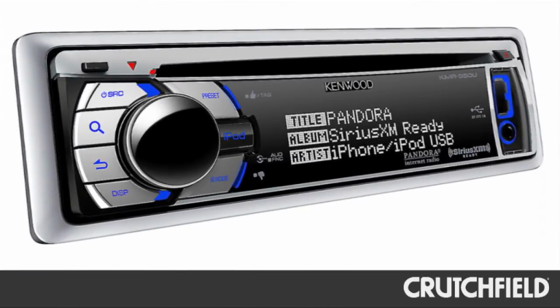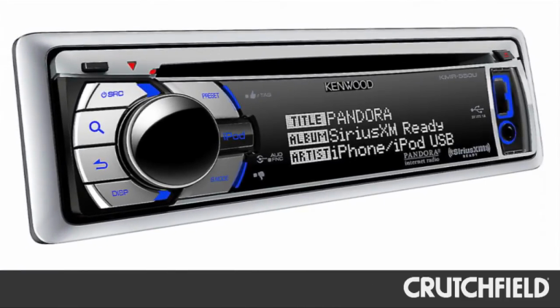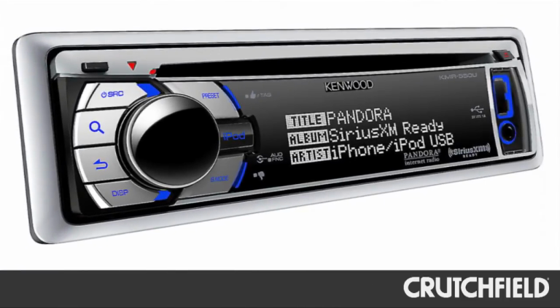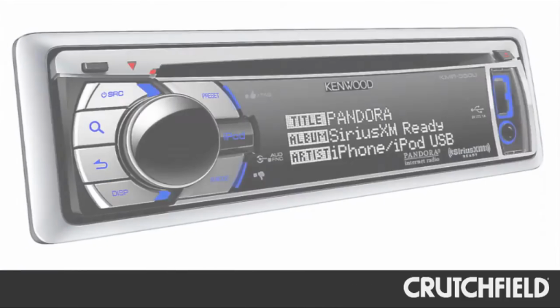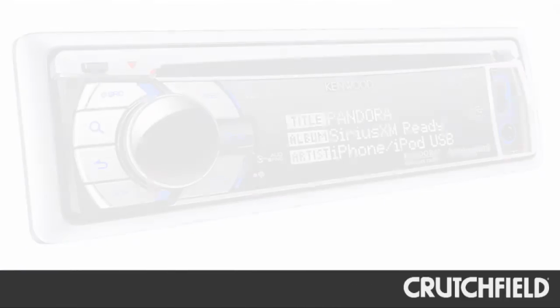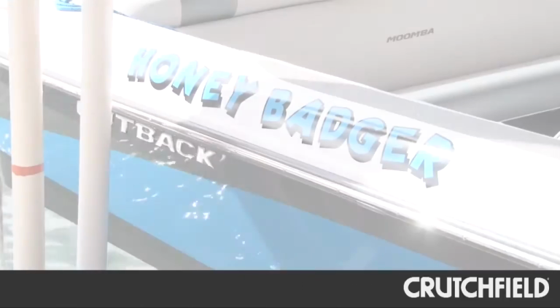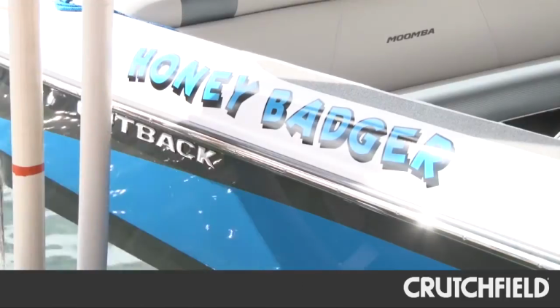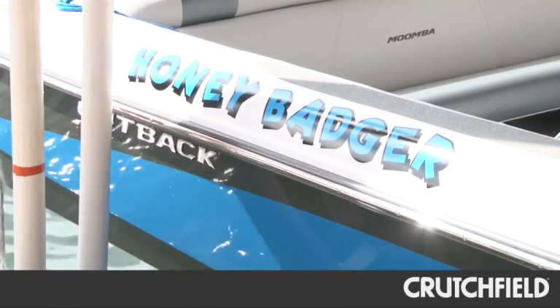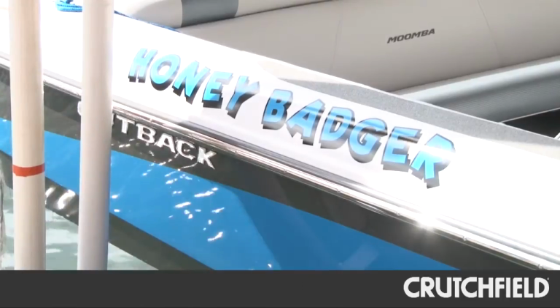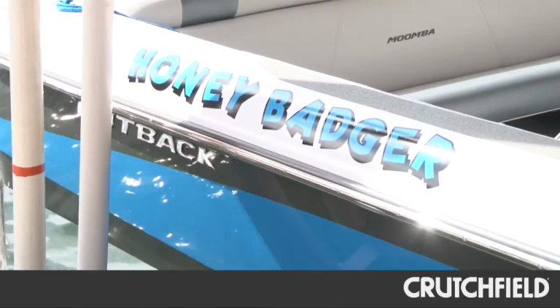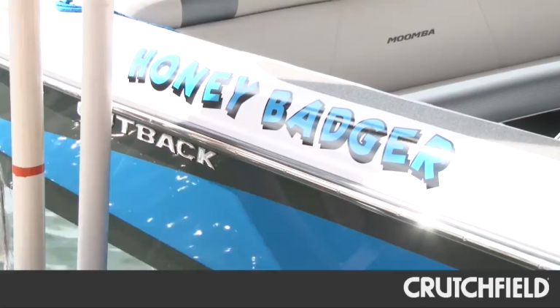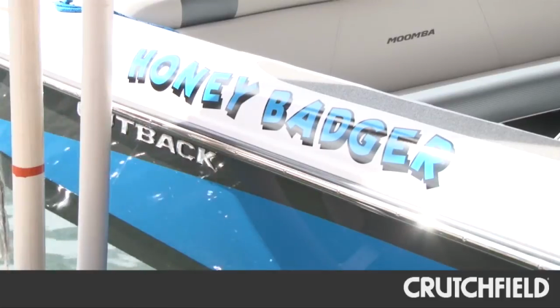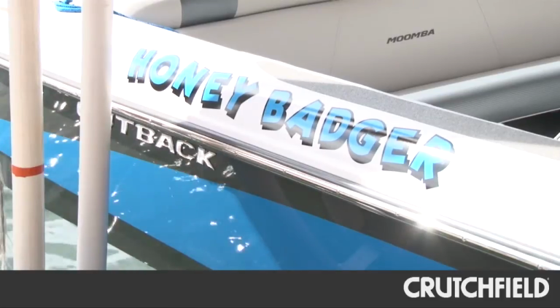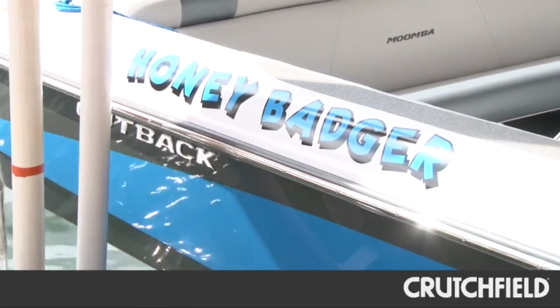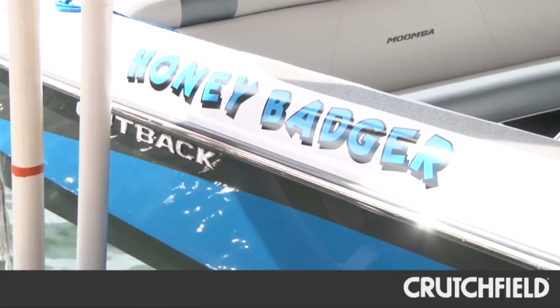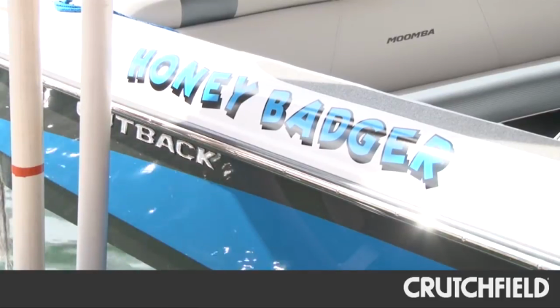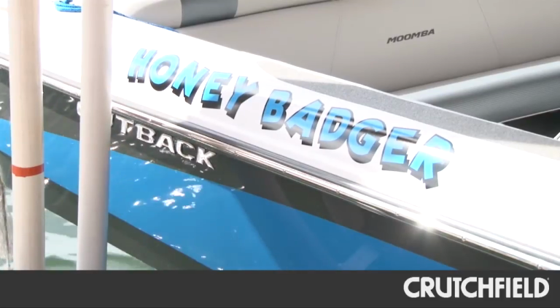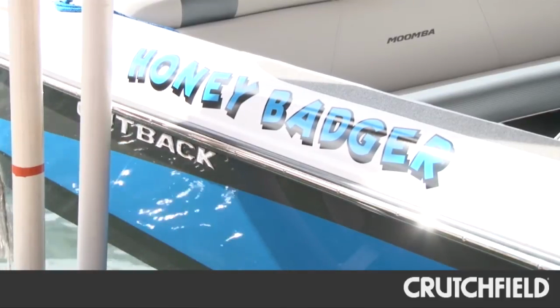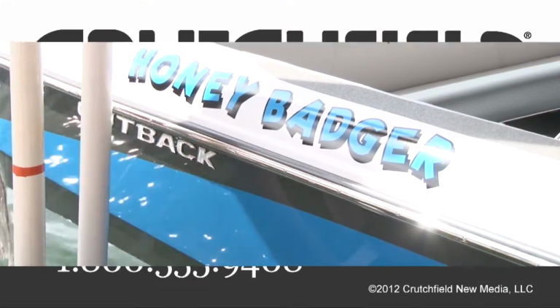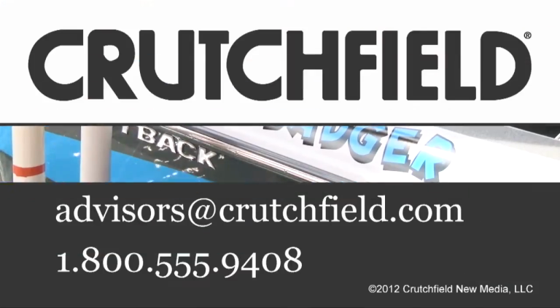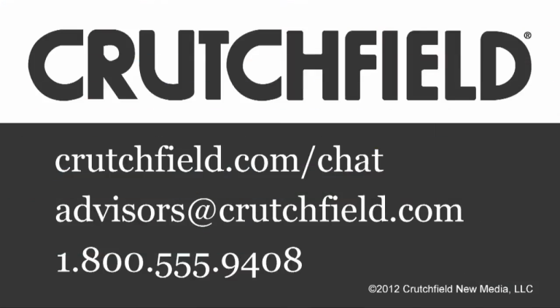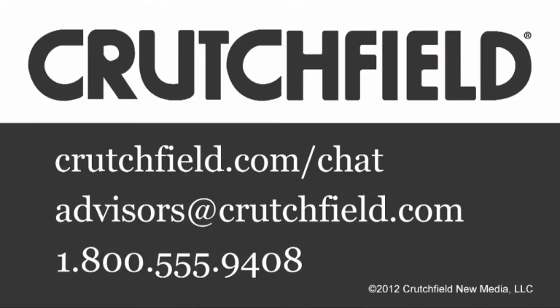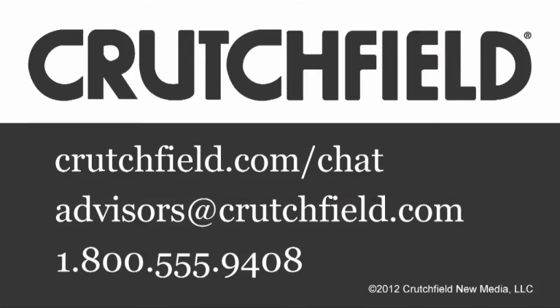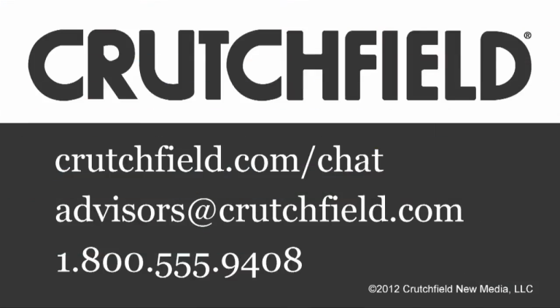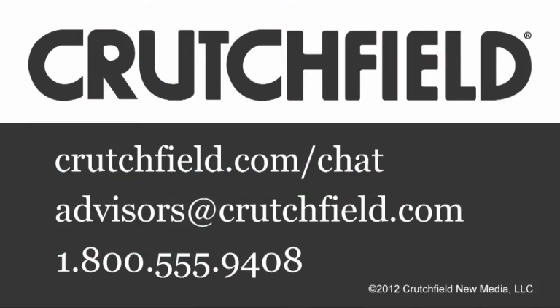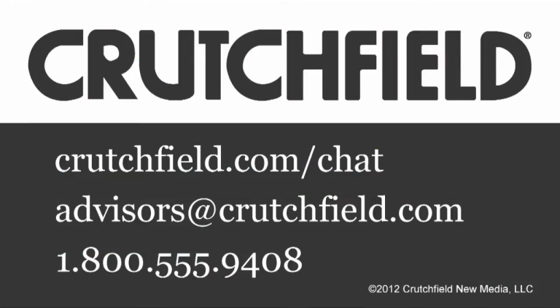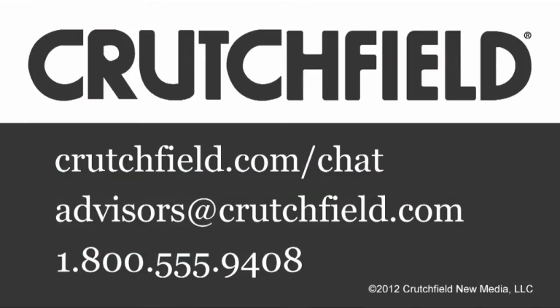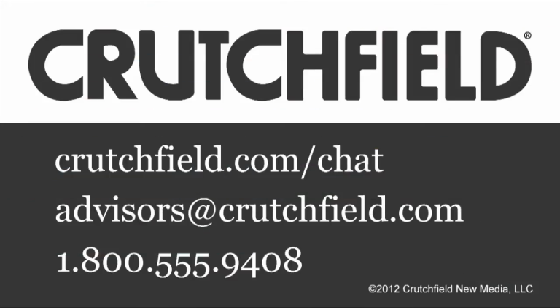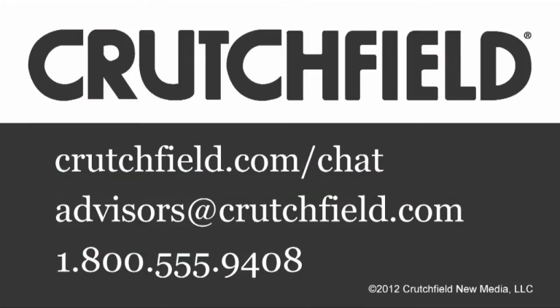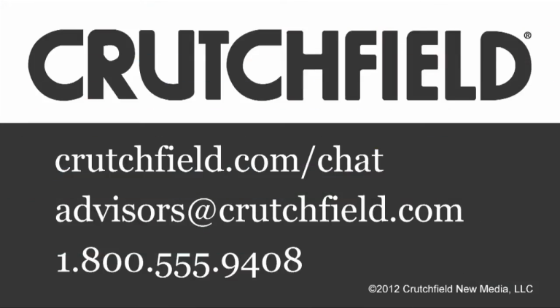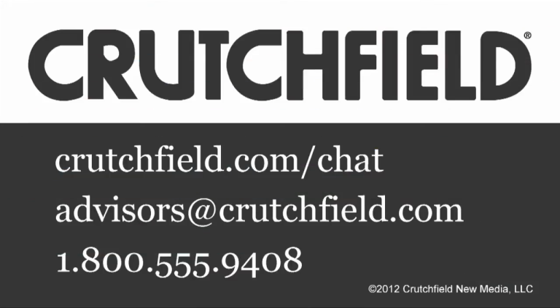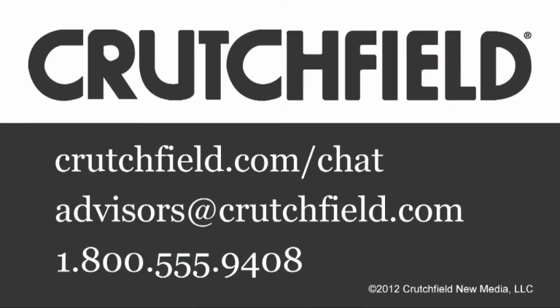If you have any questions about the gear we installed on Jay's Honey Badger, or you'd like help outfitting your boat, just give us a call.